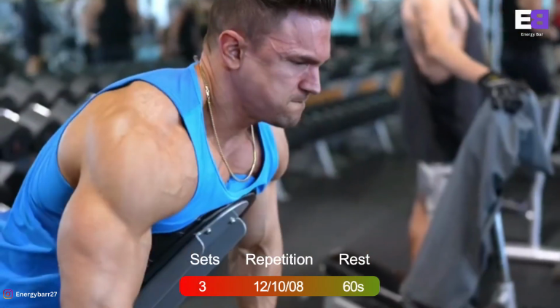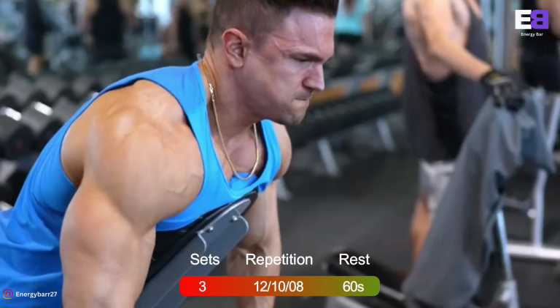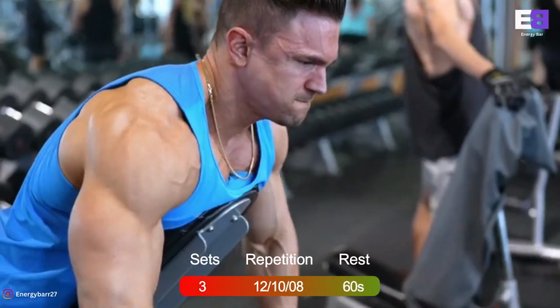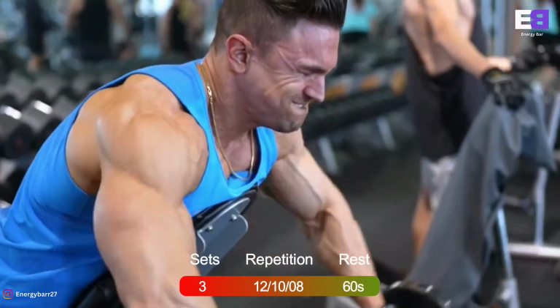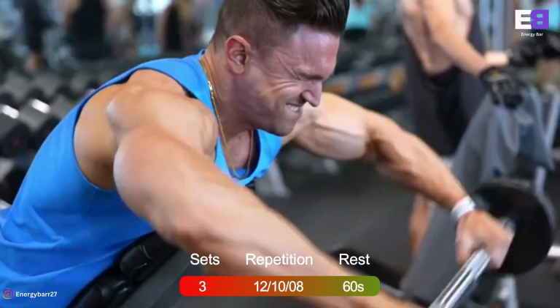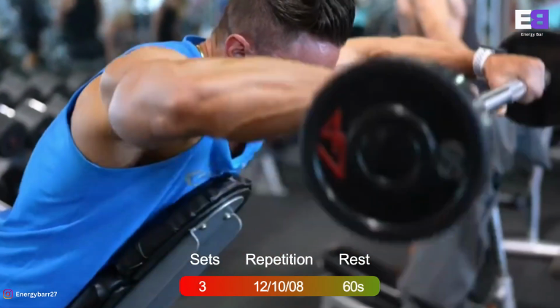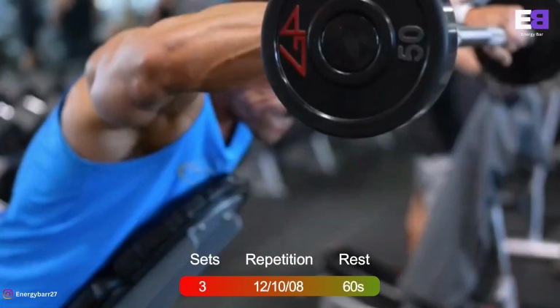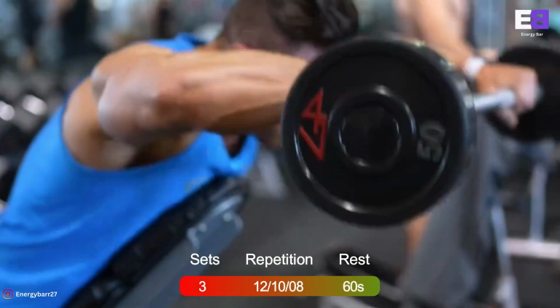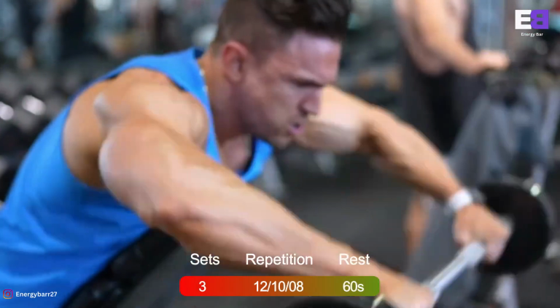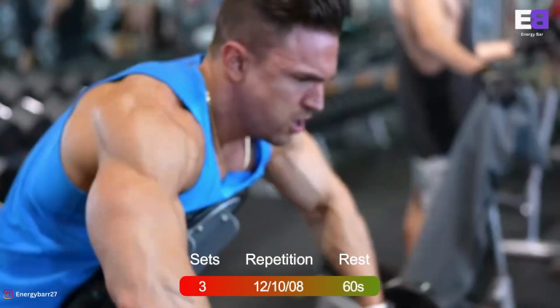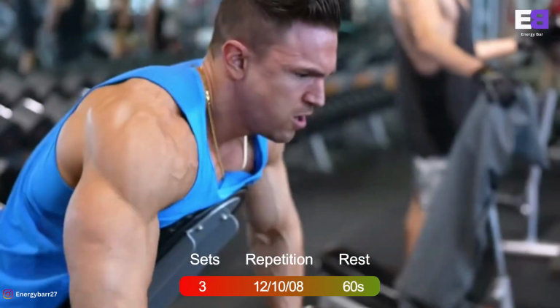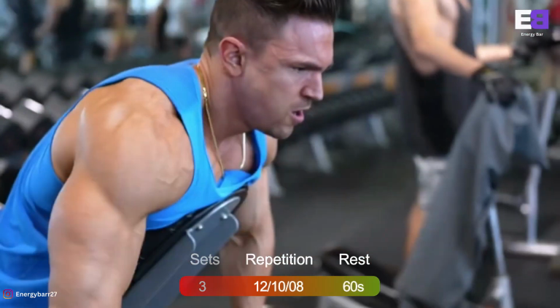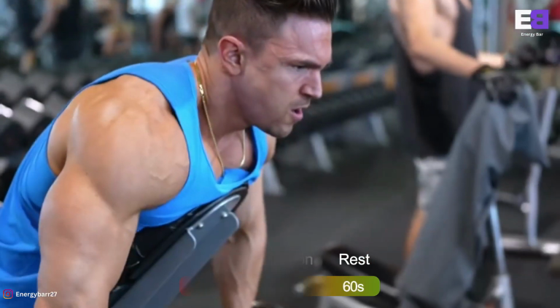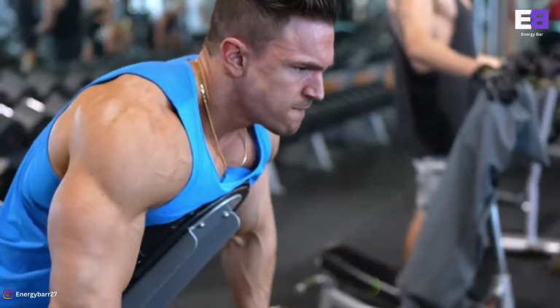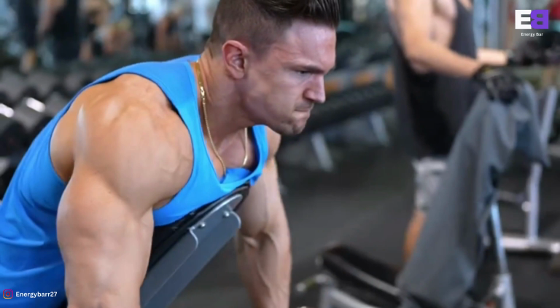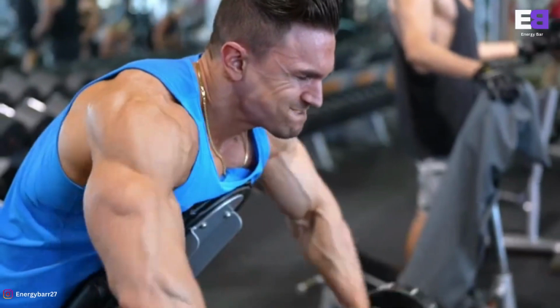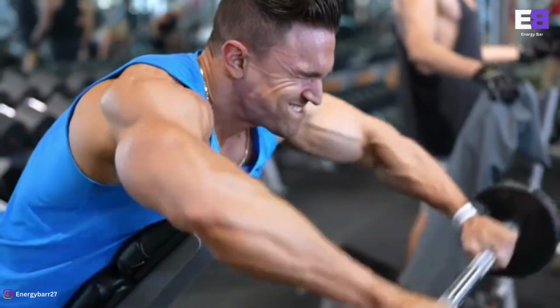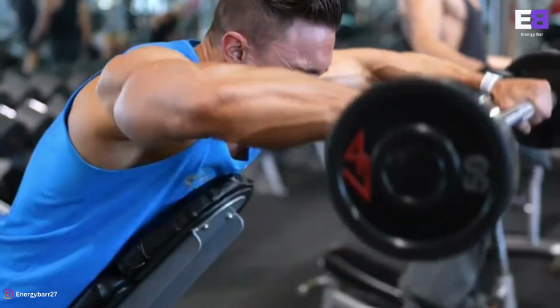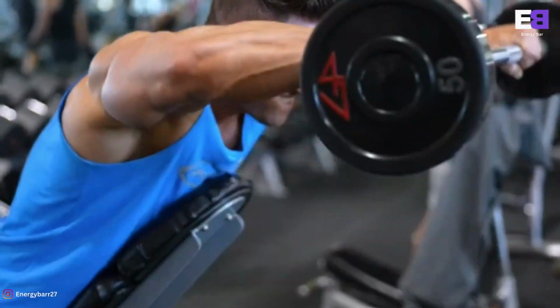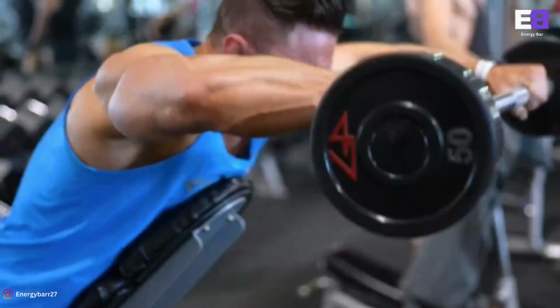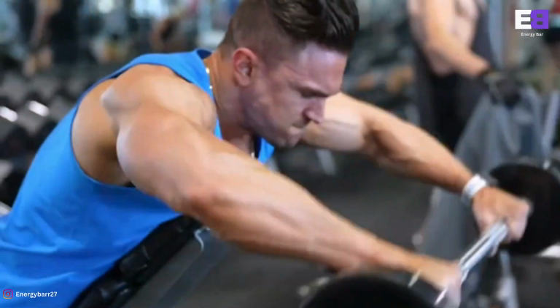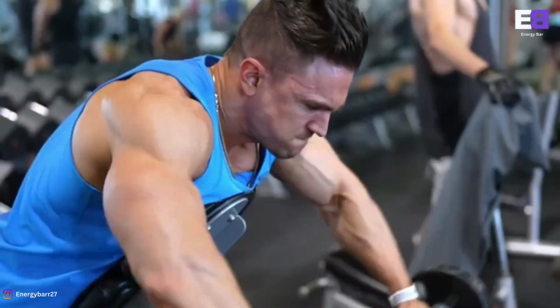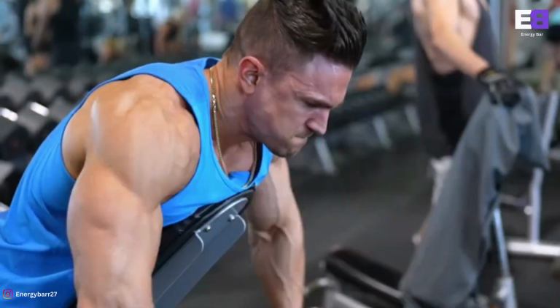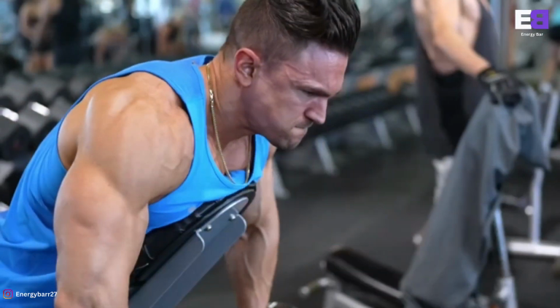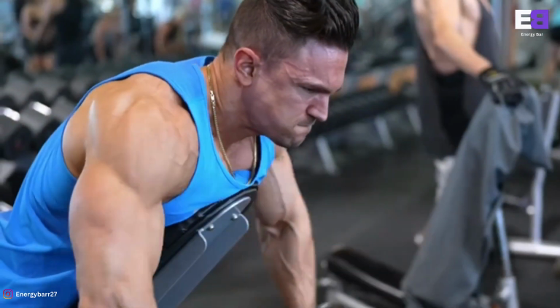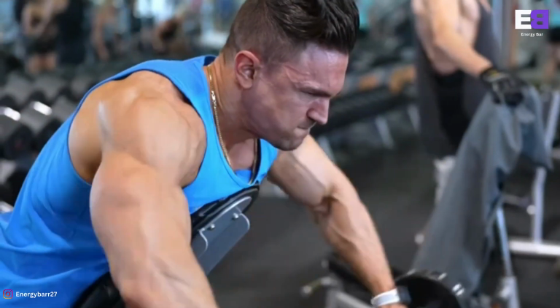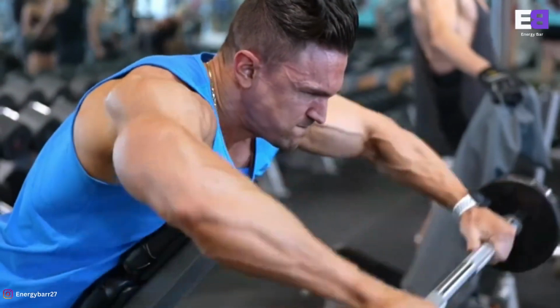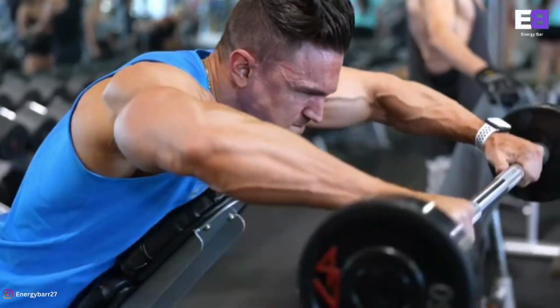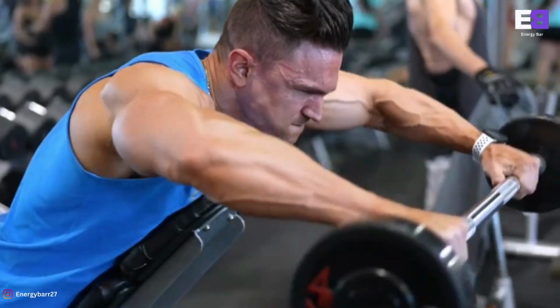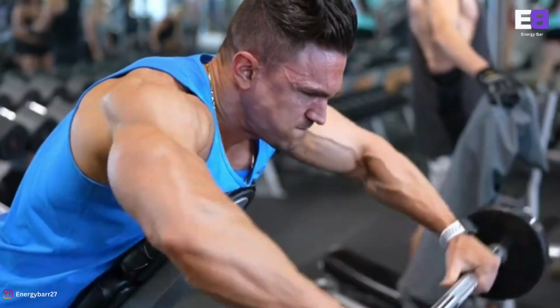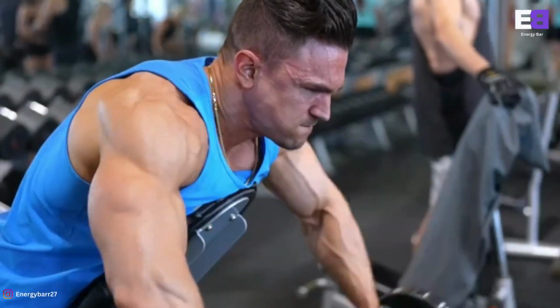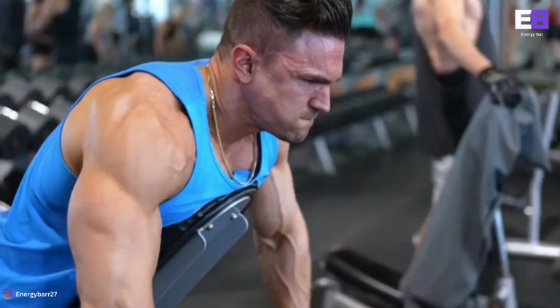Now raise the bar until it's parallel to the floor. Hold for a bit and then slowly lower it.